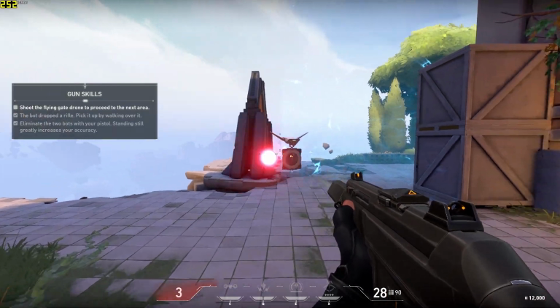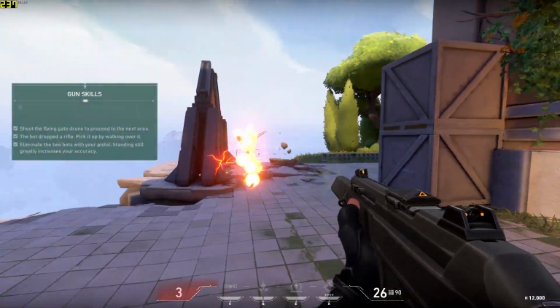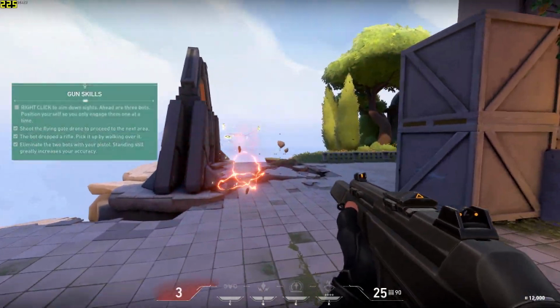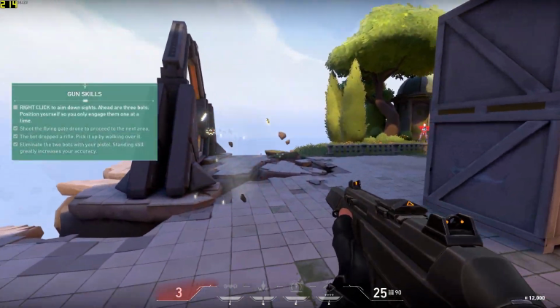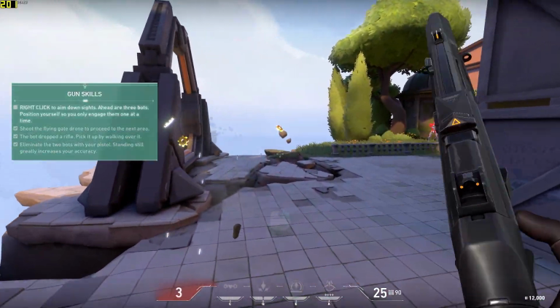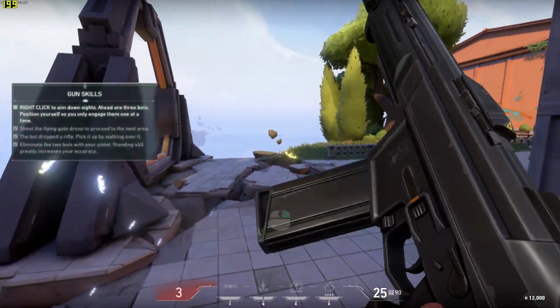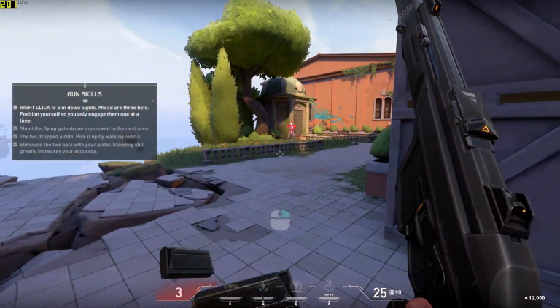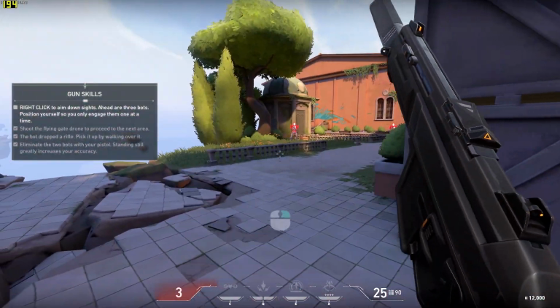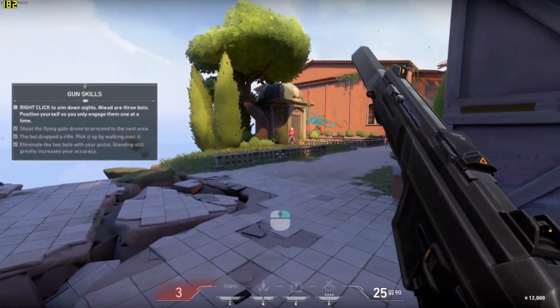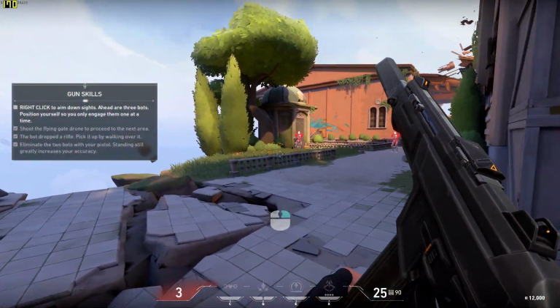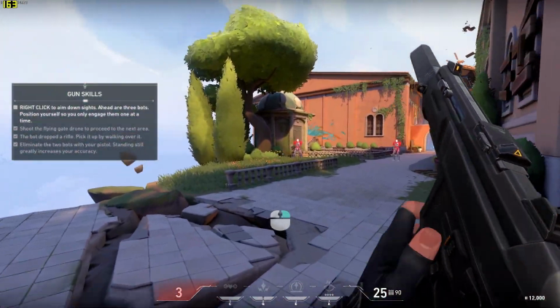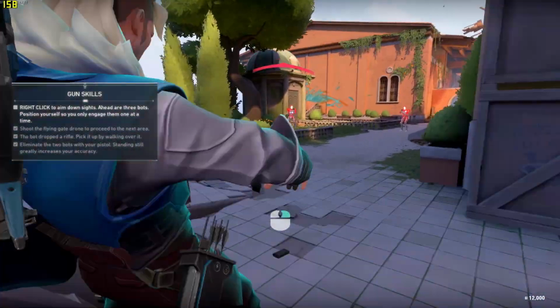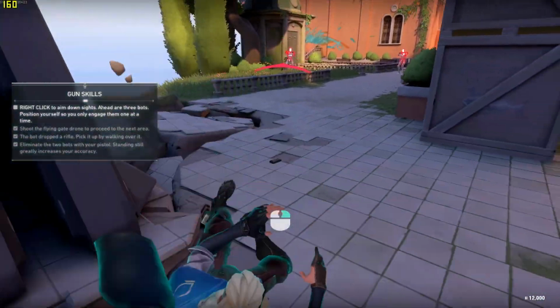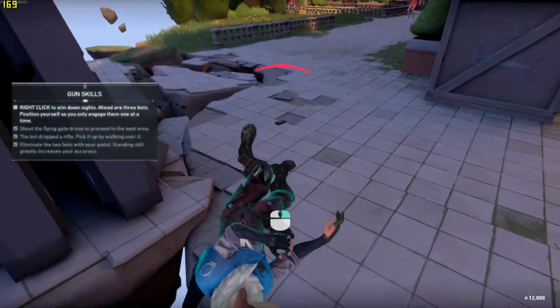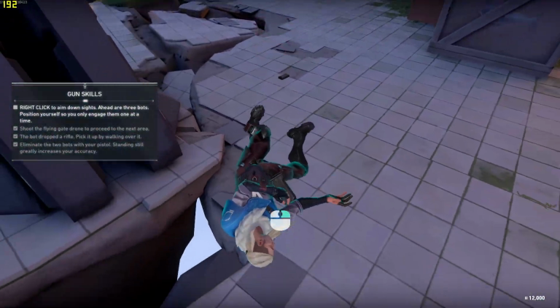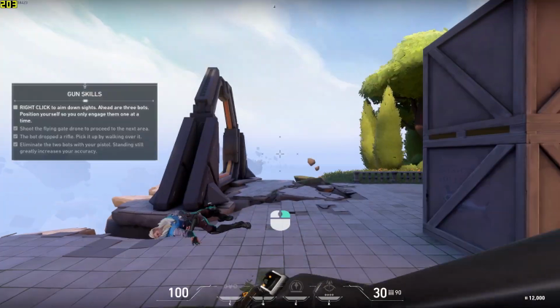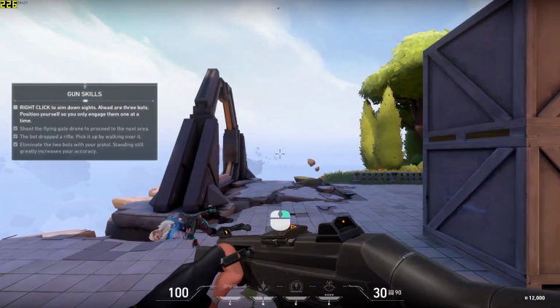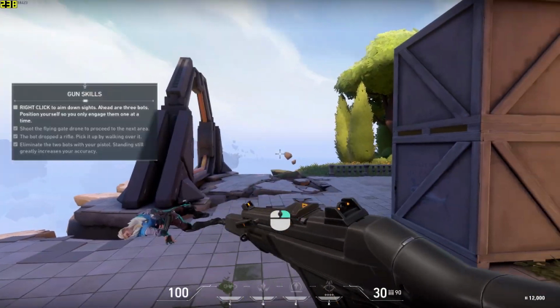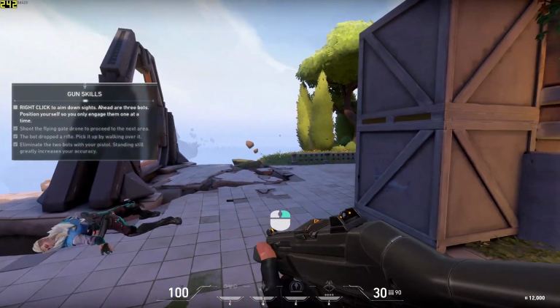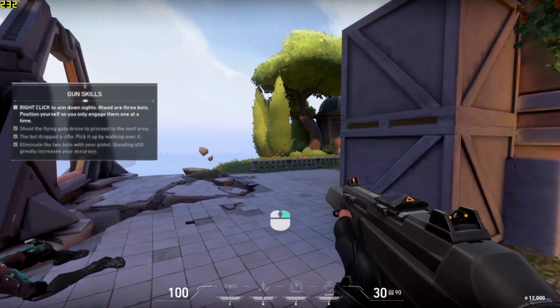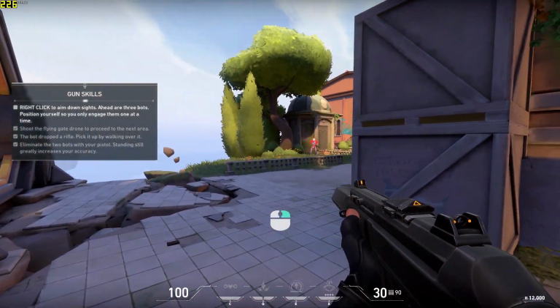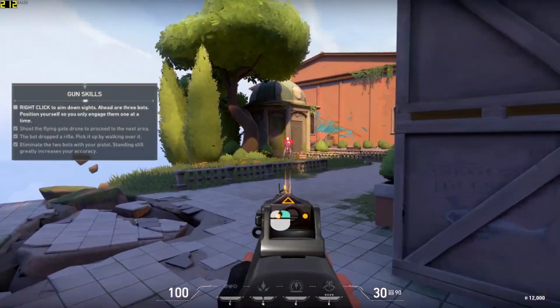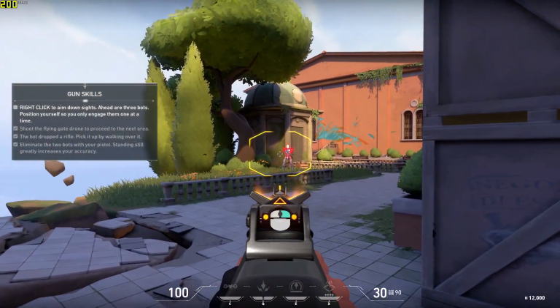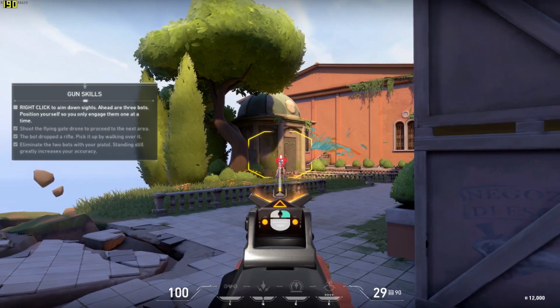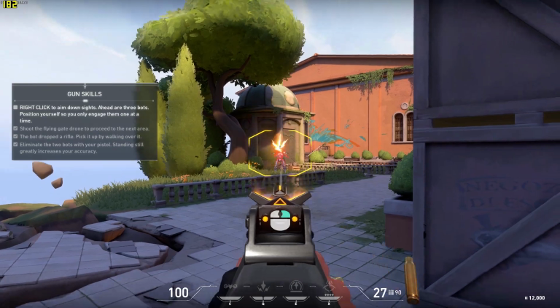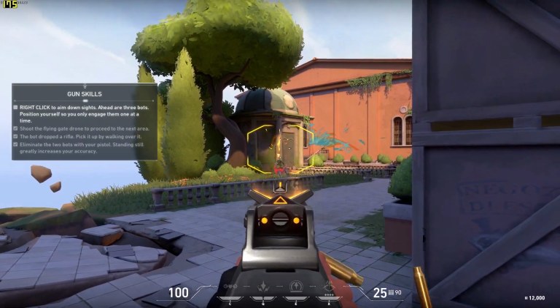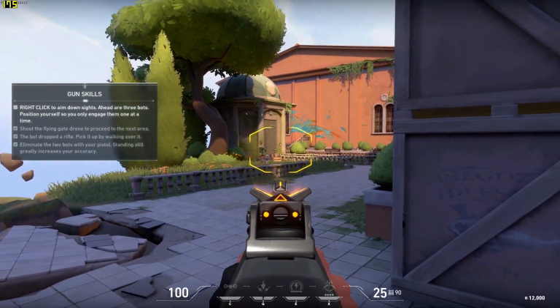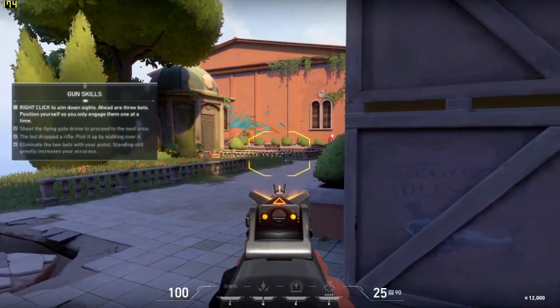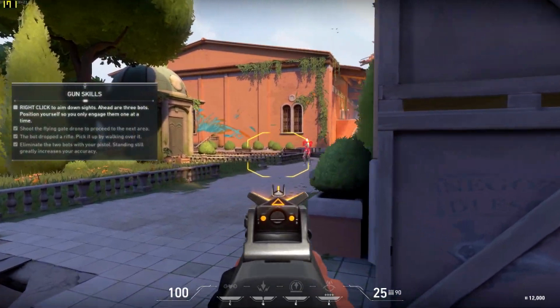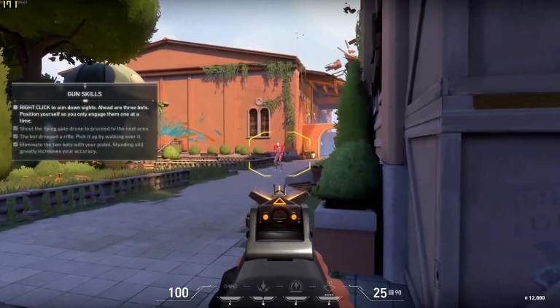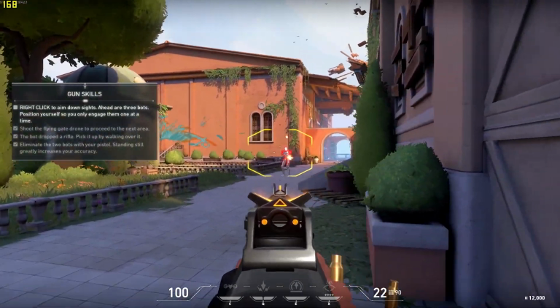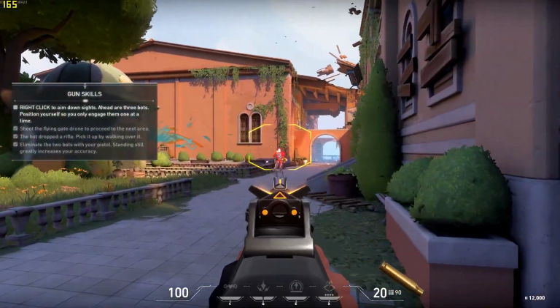Alright, agent. Three more. Position yourself so you only fight one at a time. Aim down sights for a closer look.